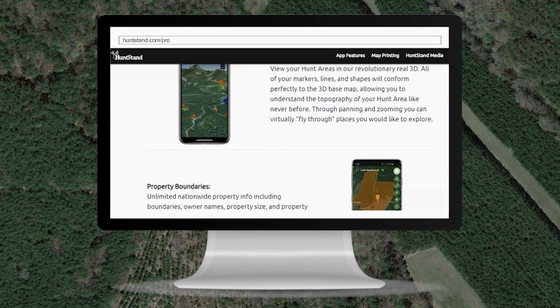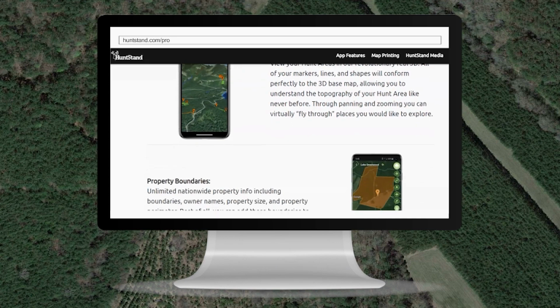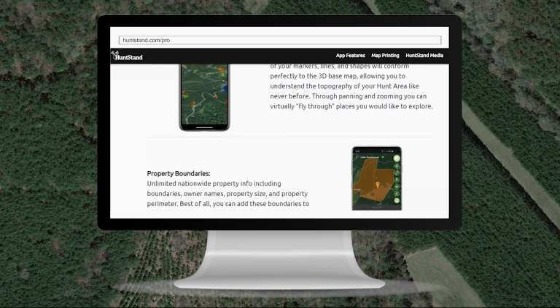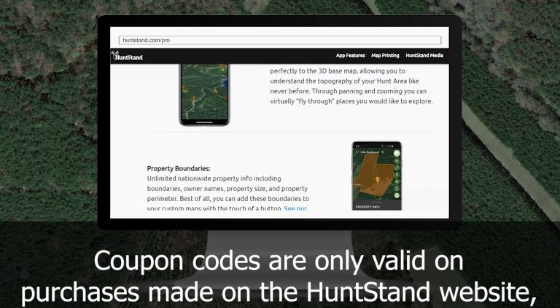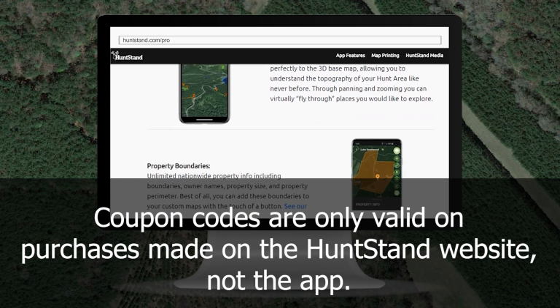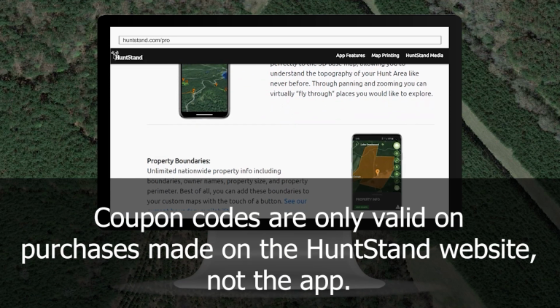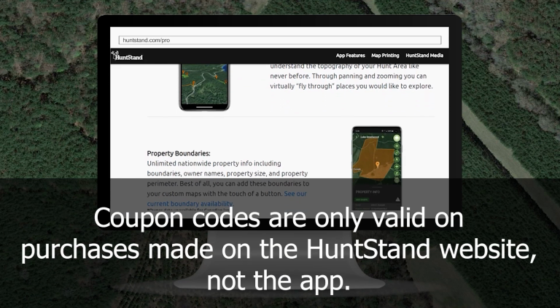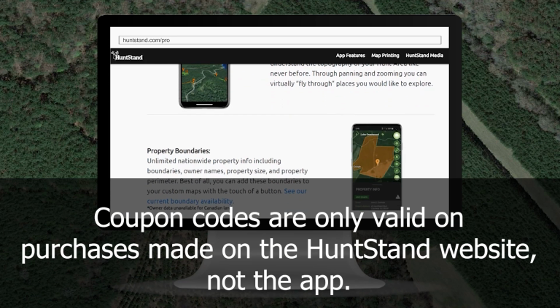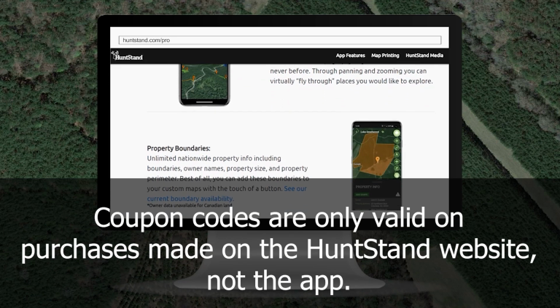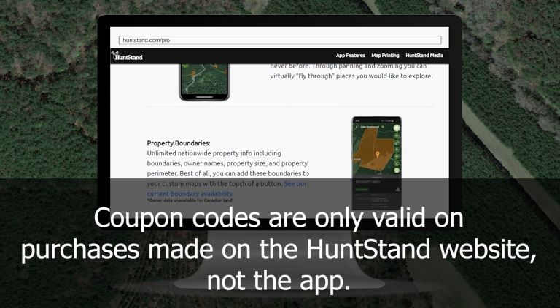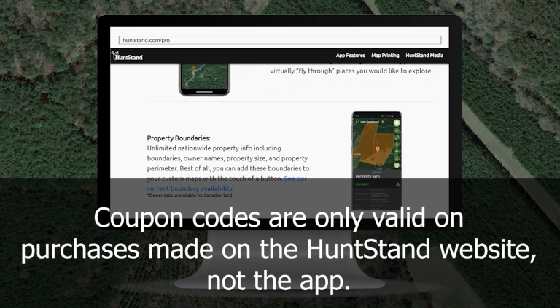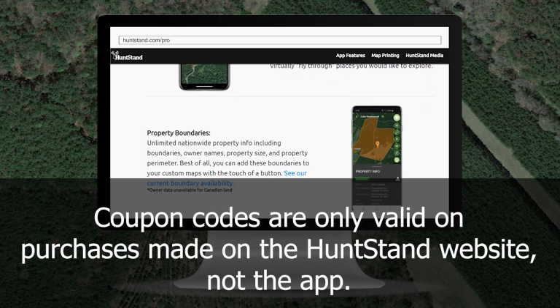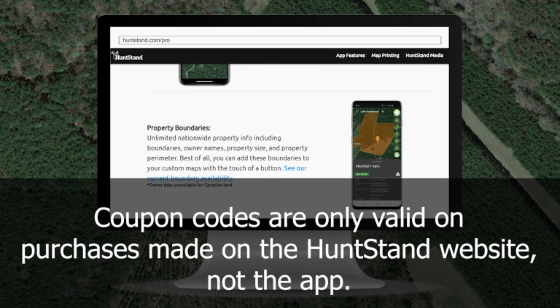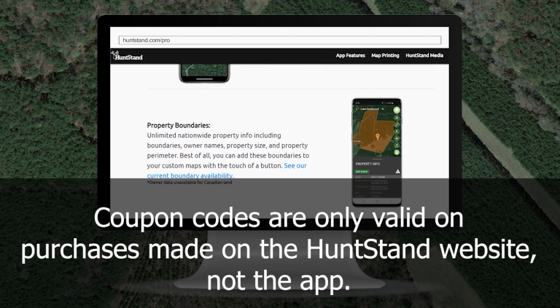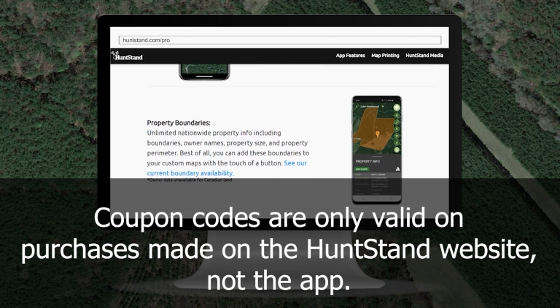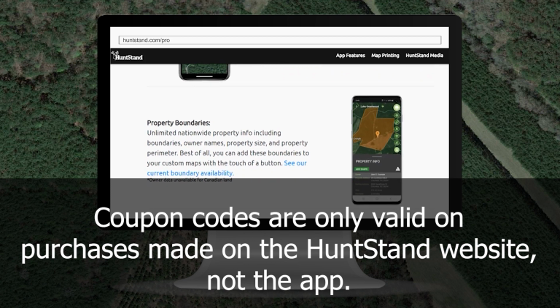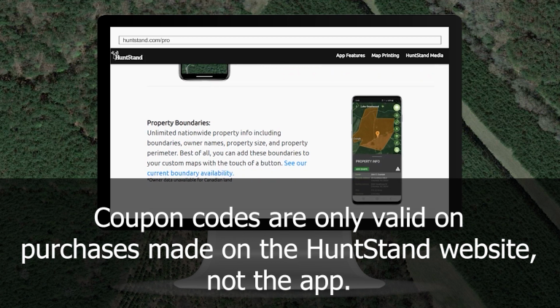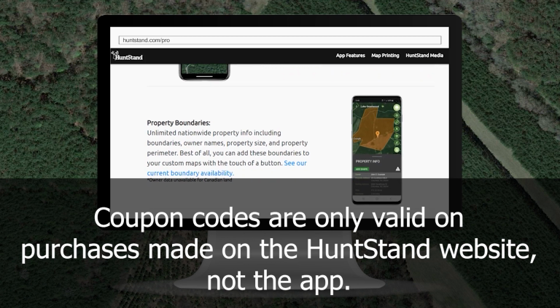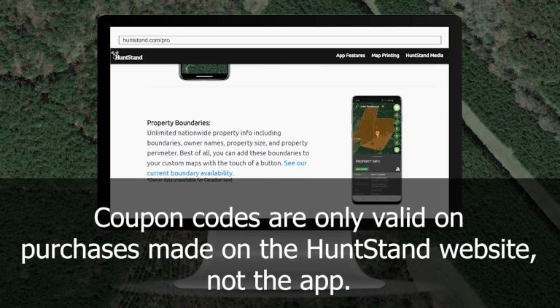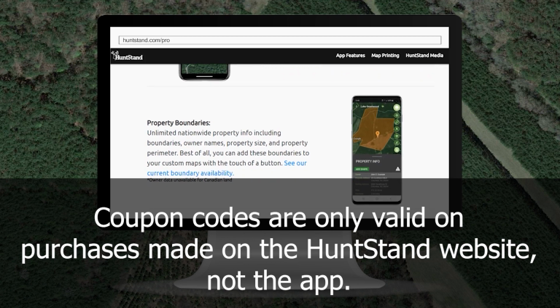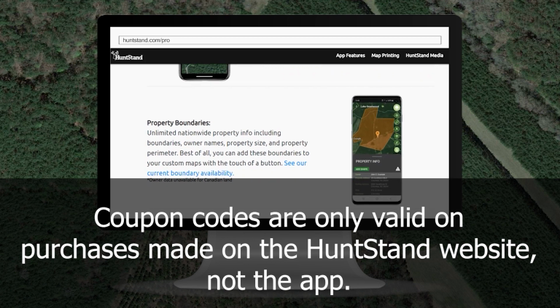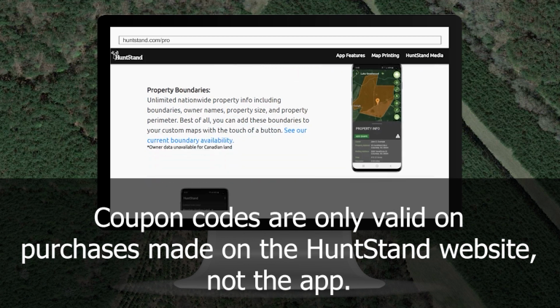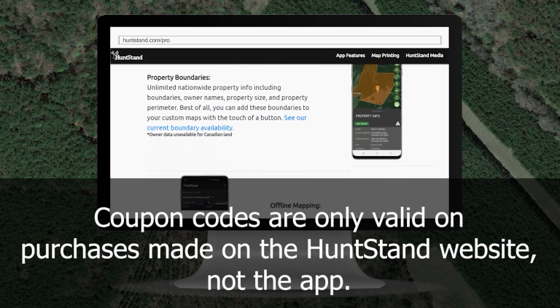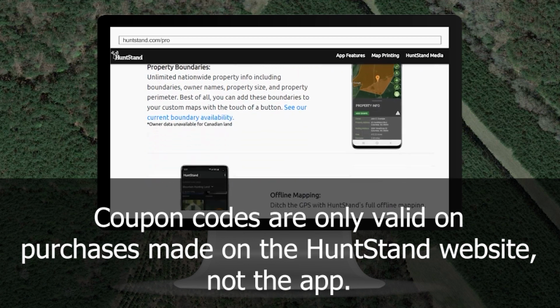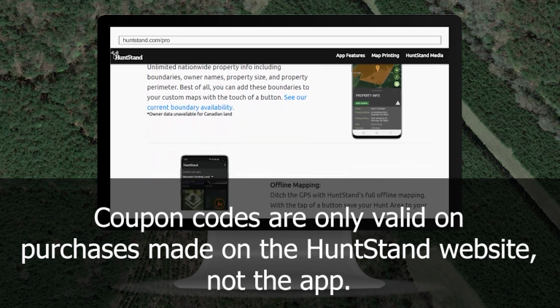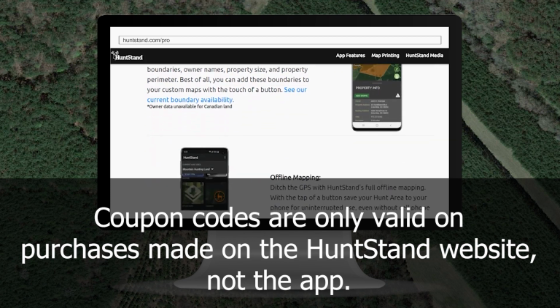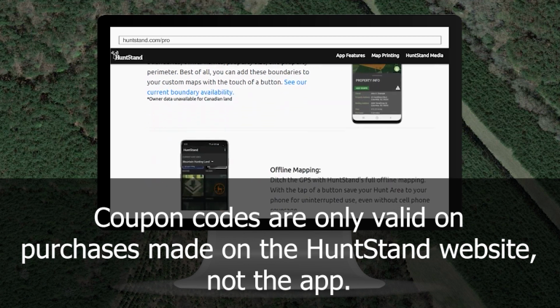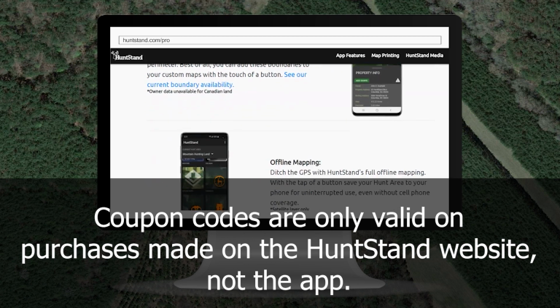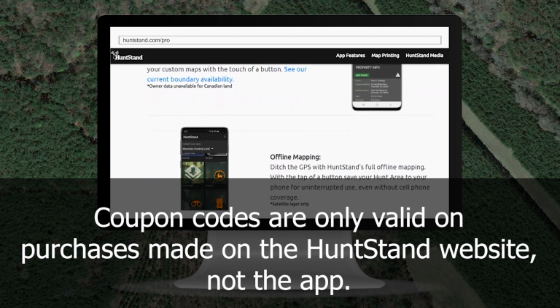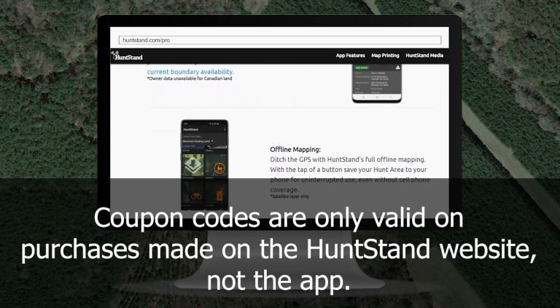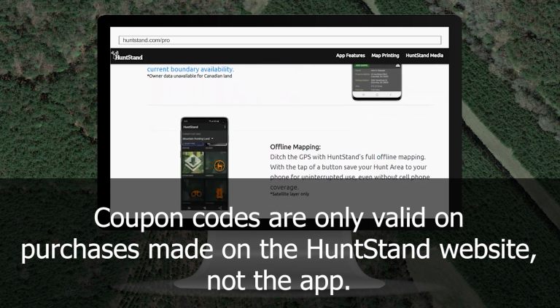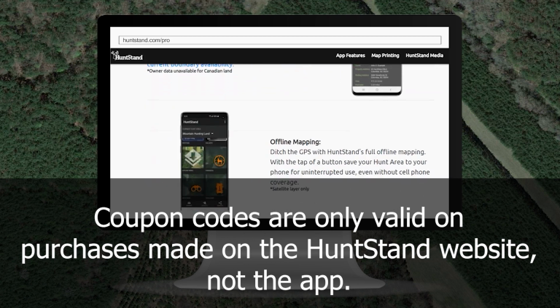Coupon codes are only valid when purchasing a subscription on the HuntStand website, not on the app.